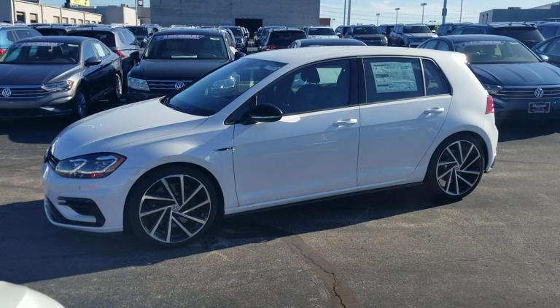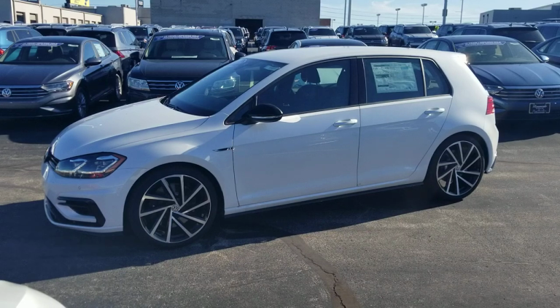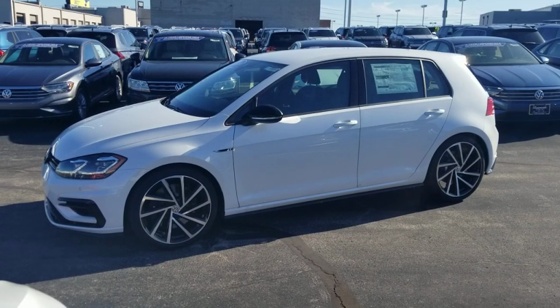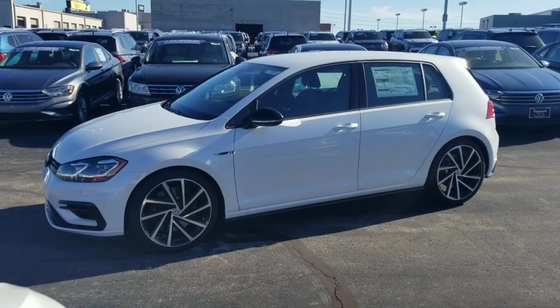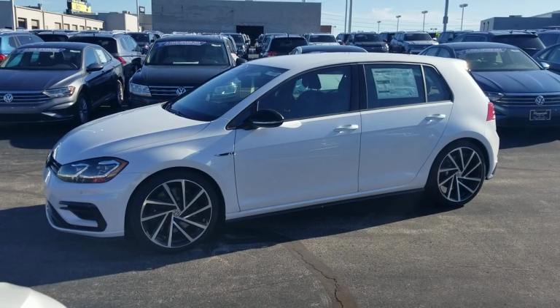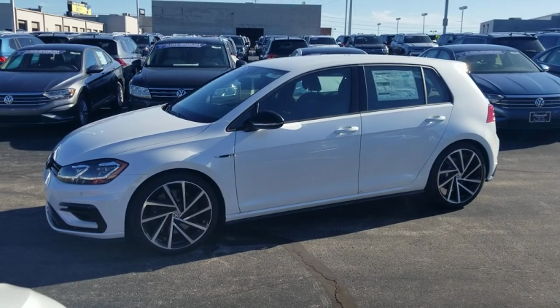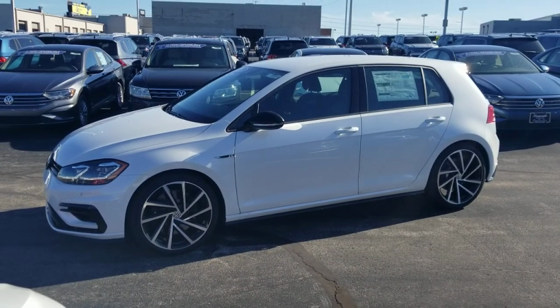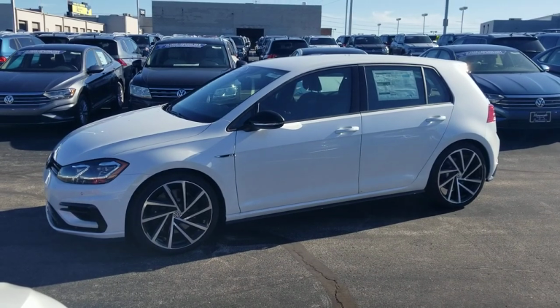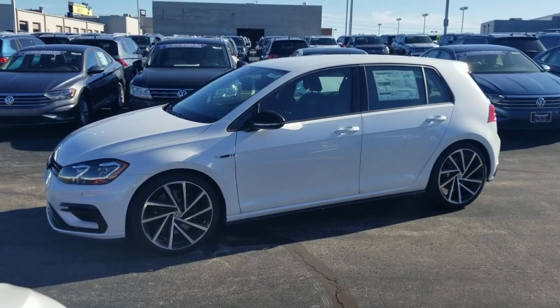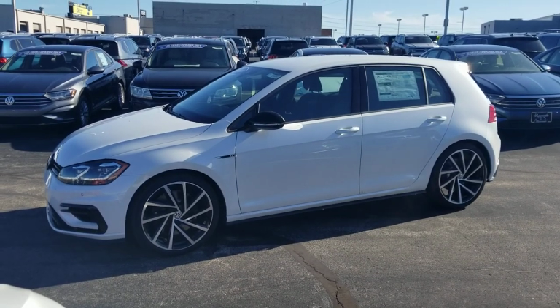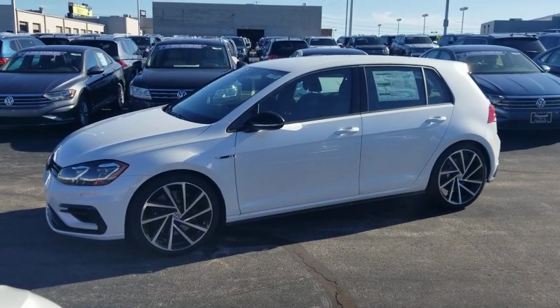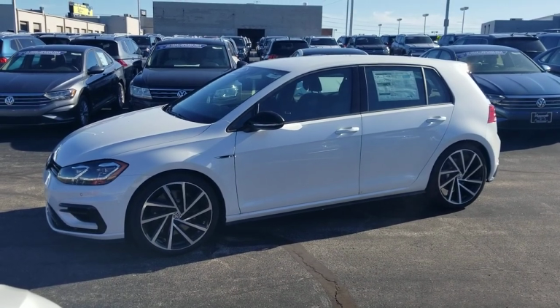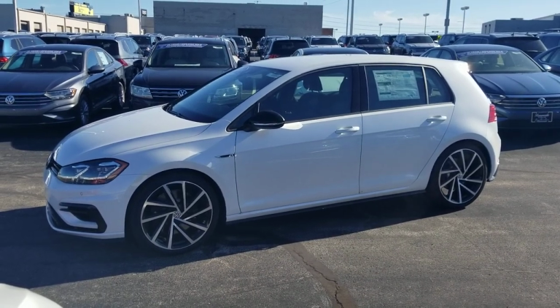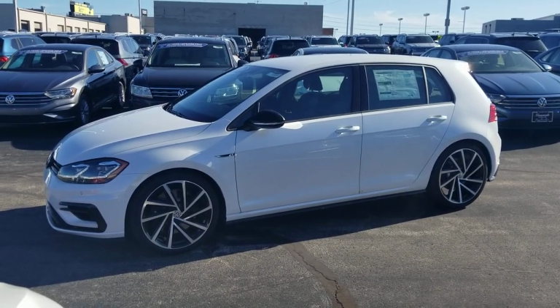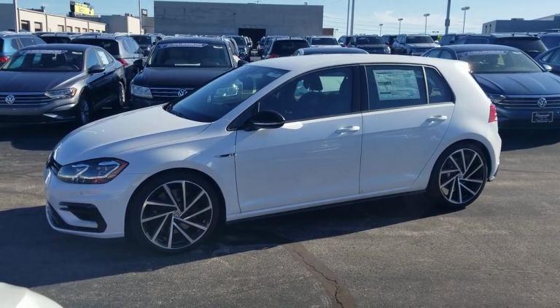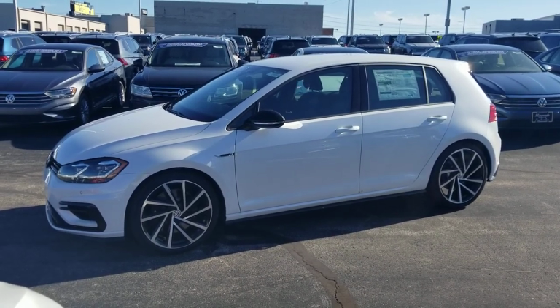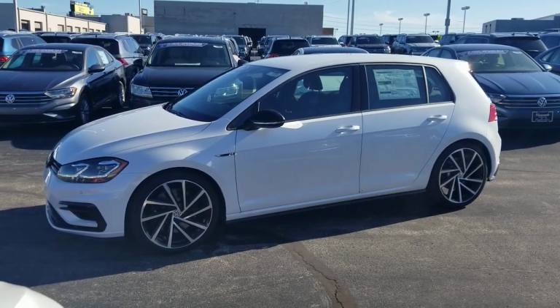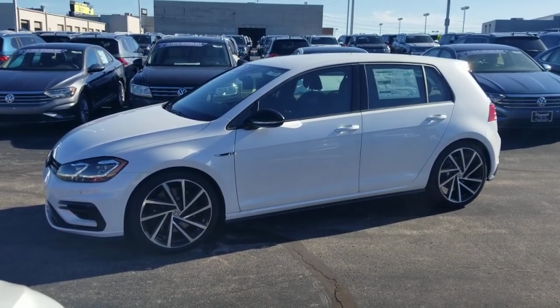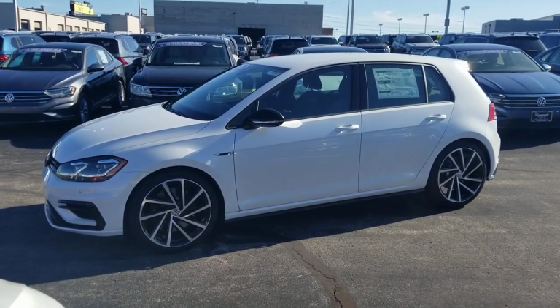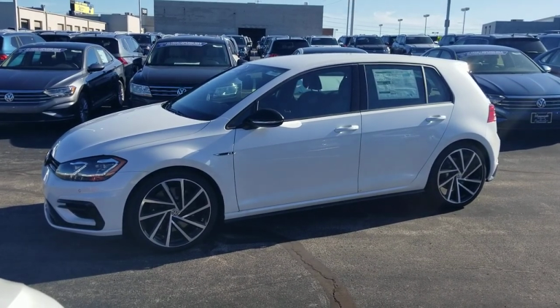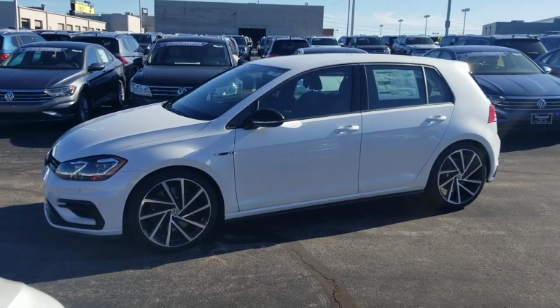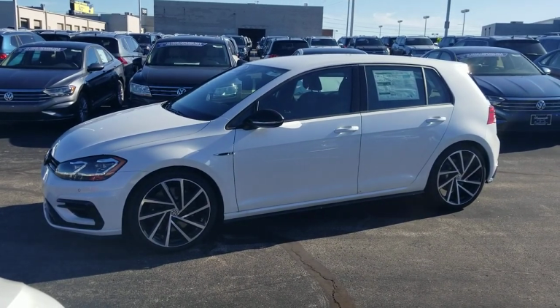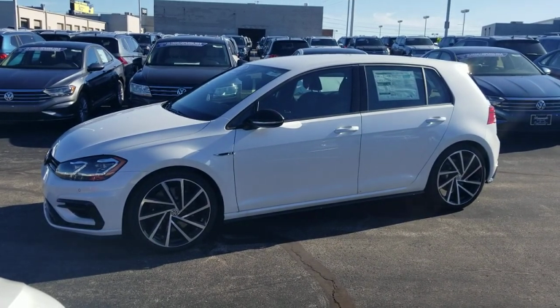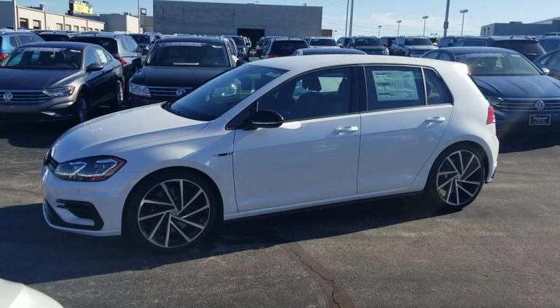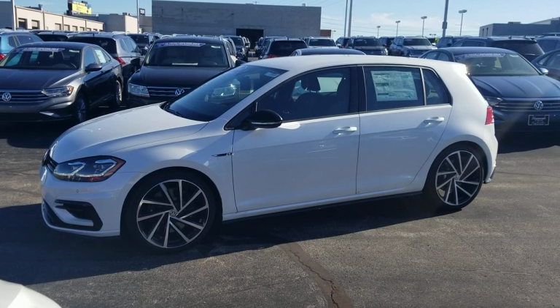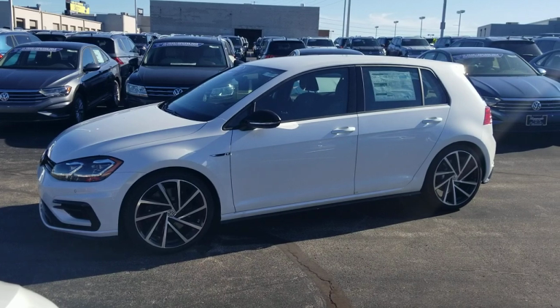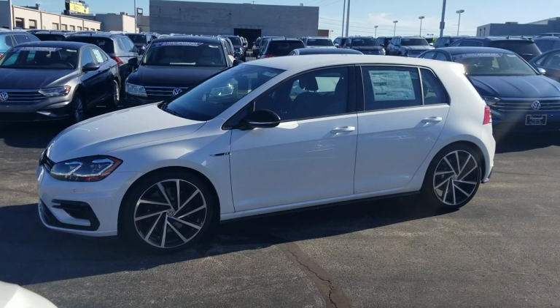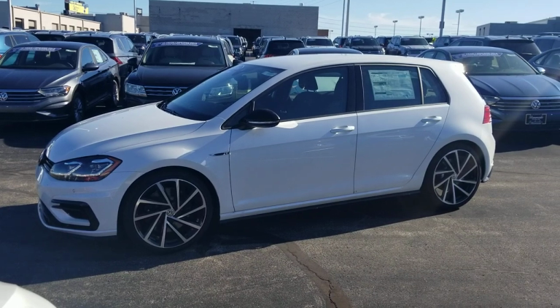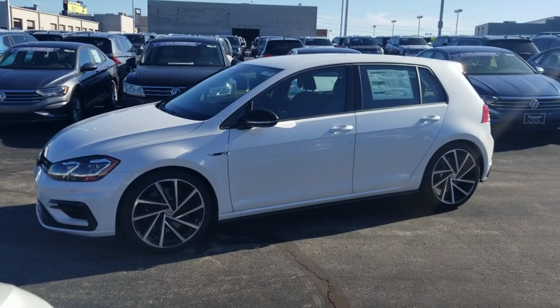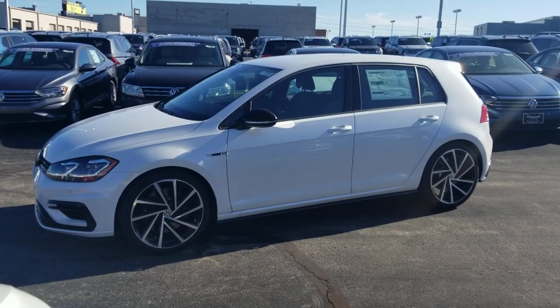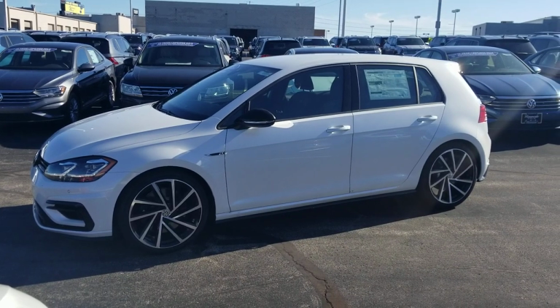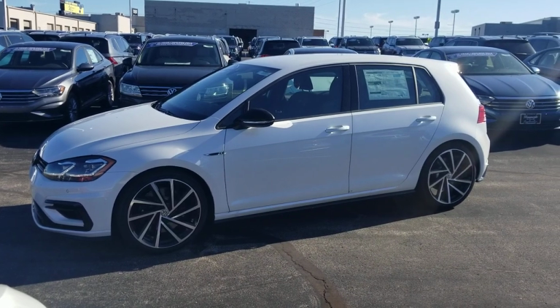Hello guys, this is Reece from Bomberito St. Peter's Volkswagen in St. Louis. Today I'm bringing you a 2019 Volkswagen Golf R.